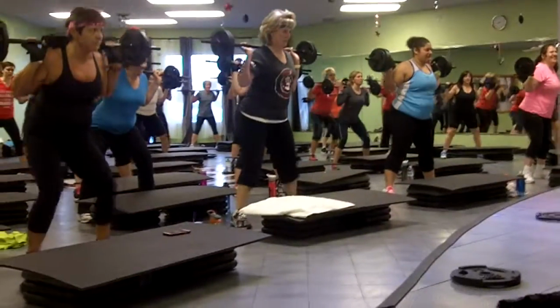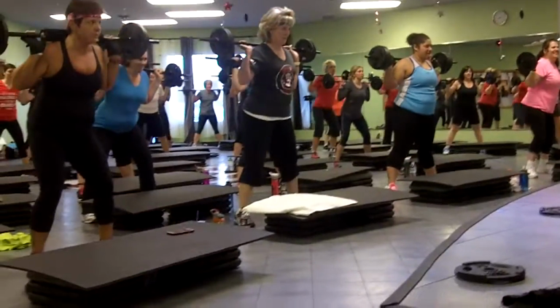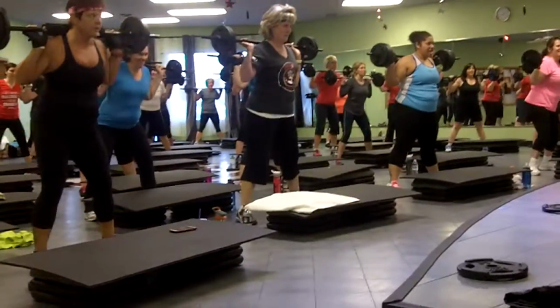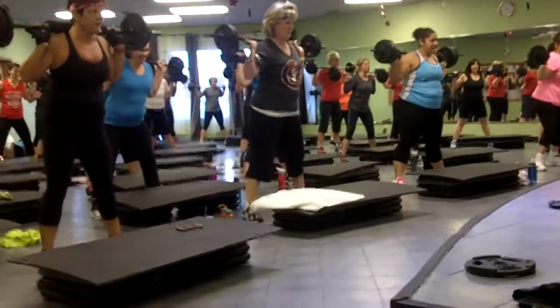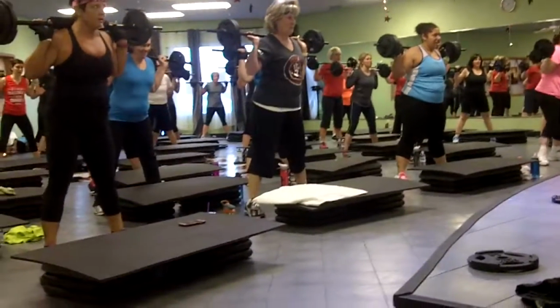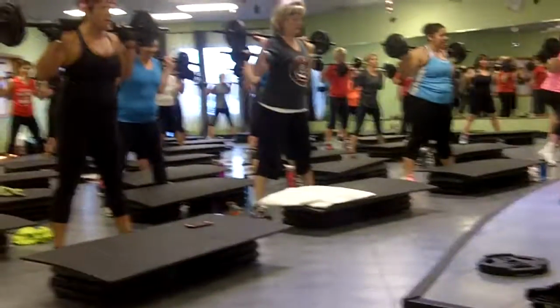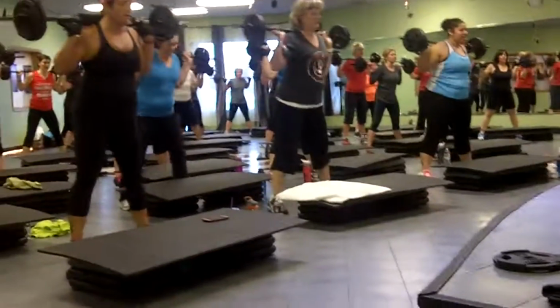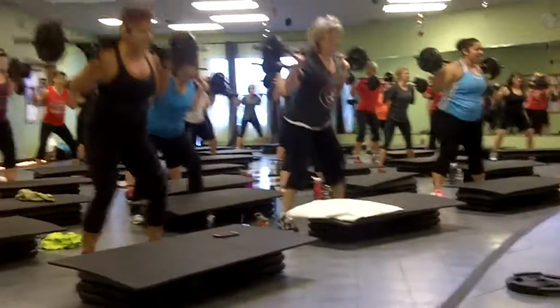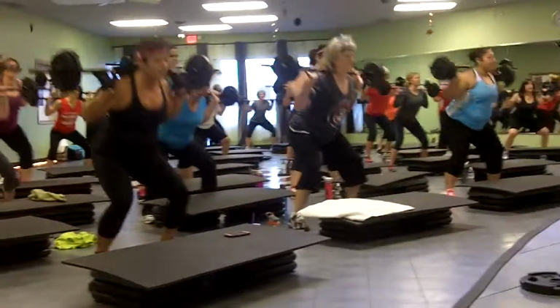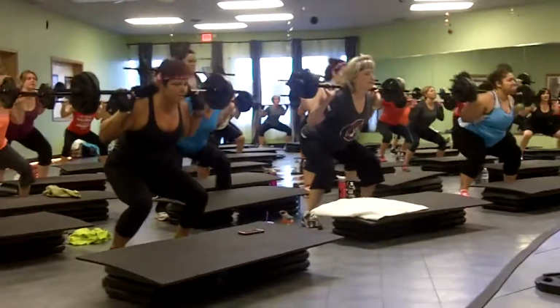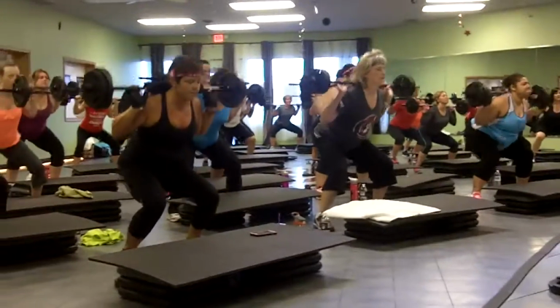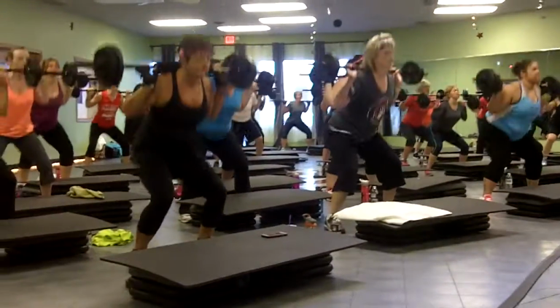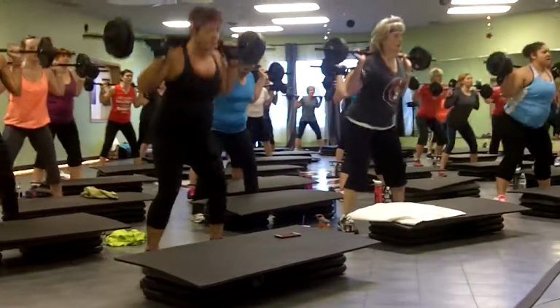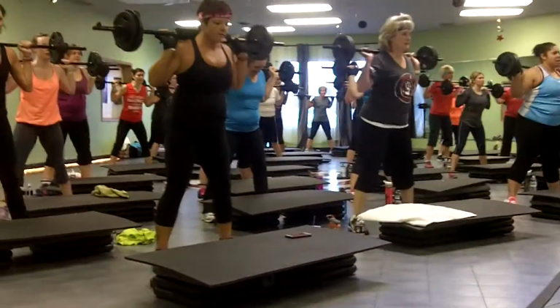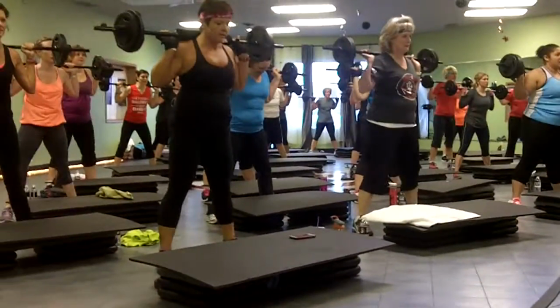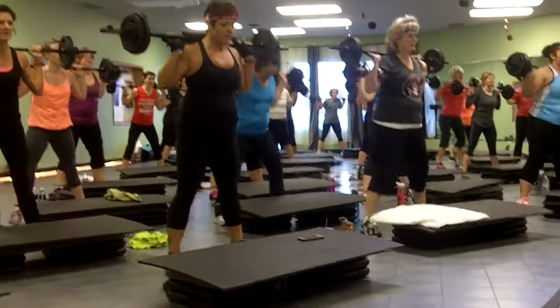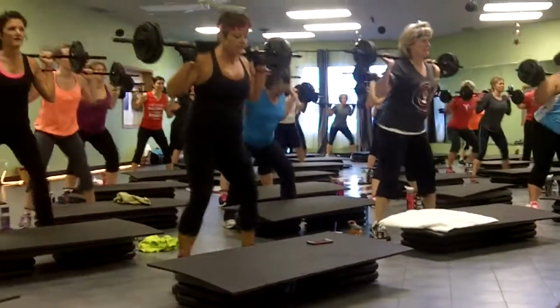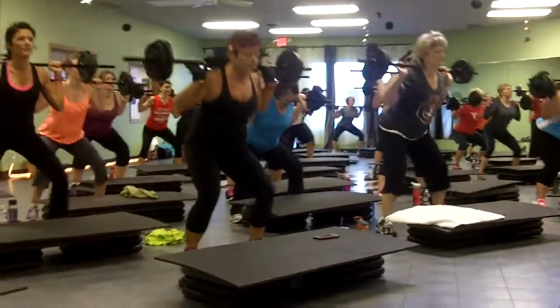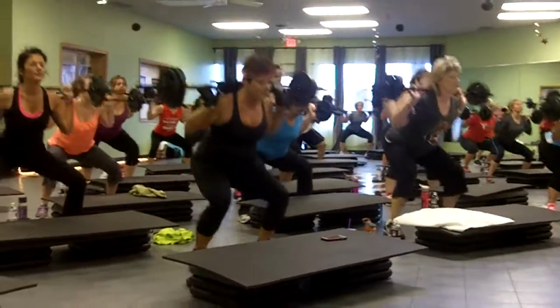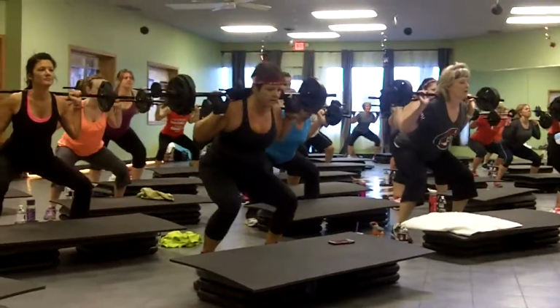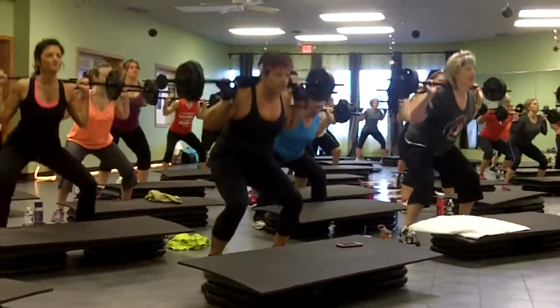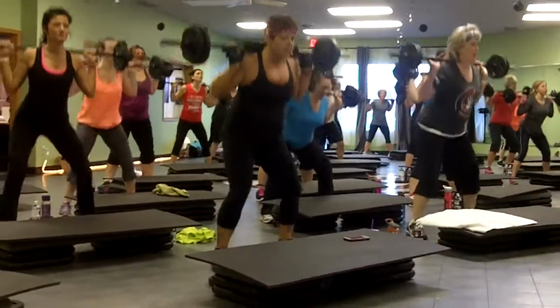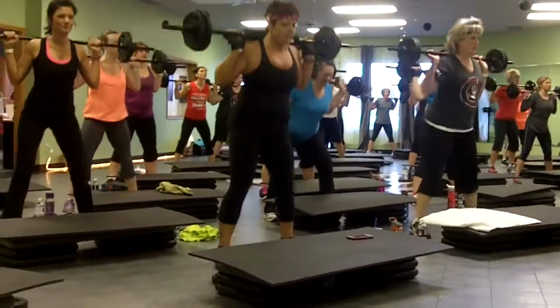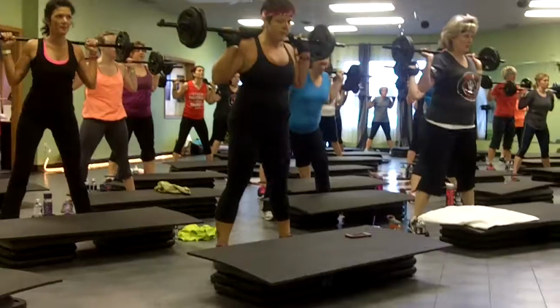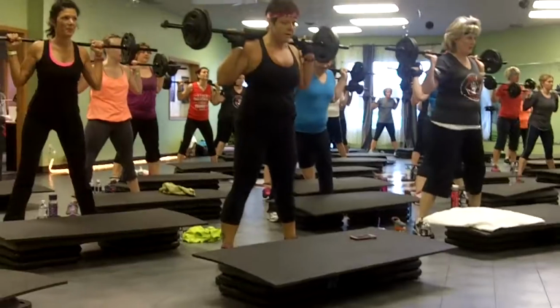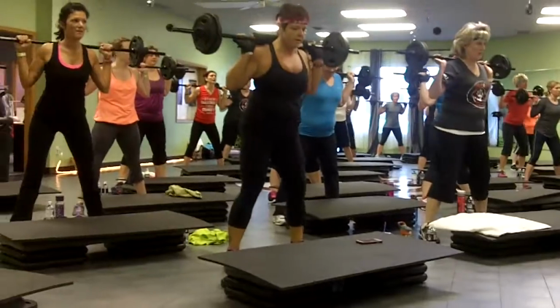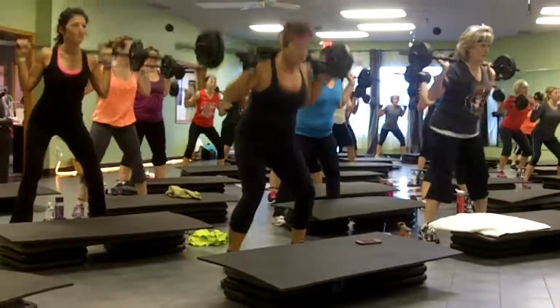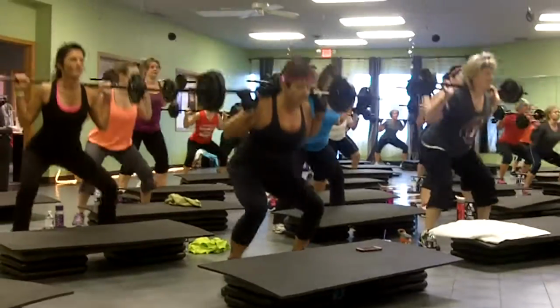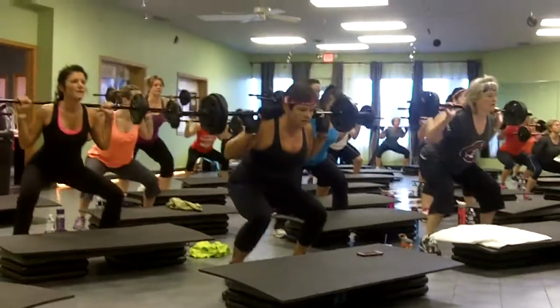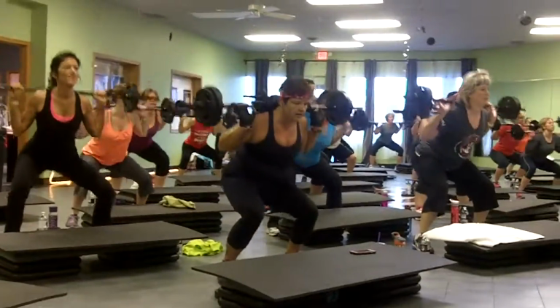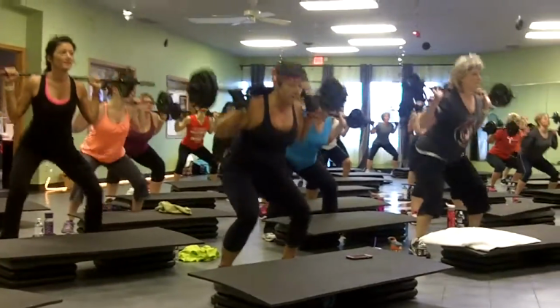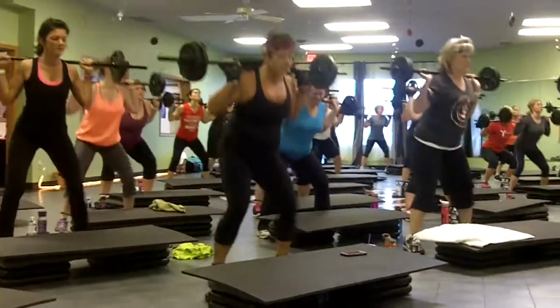Three, four, eight, let's go, eight, come on come on, go lower, get down.